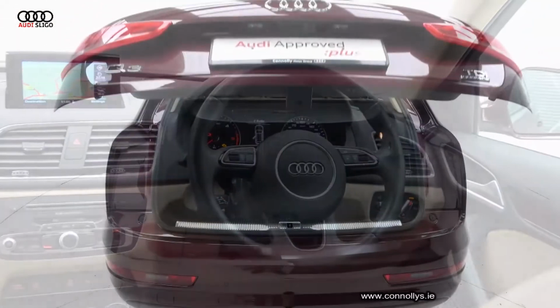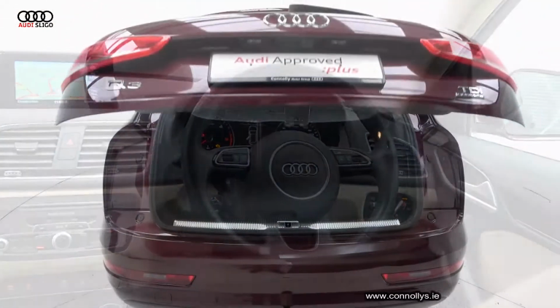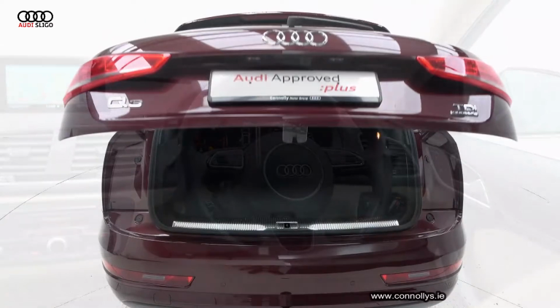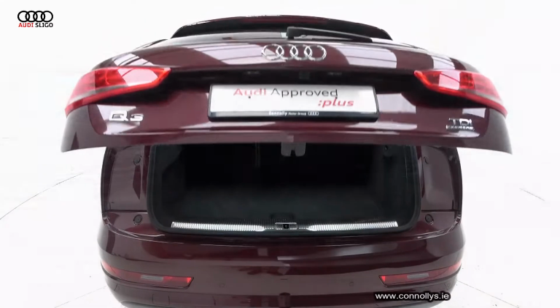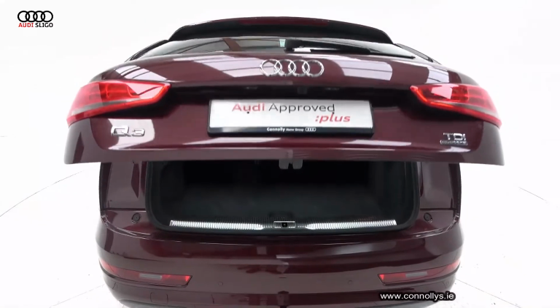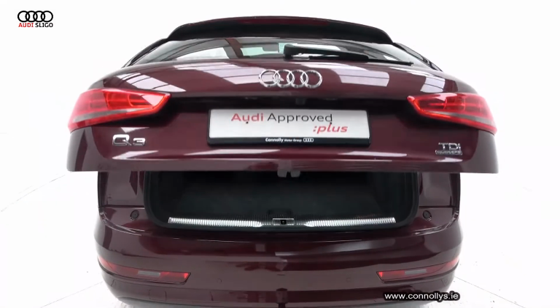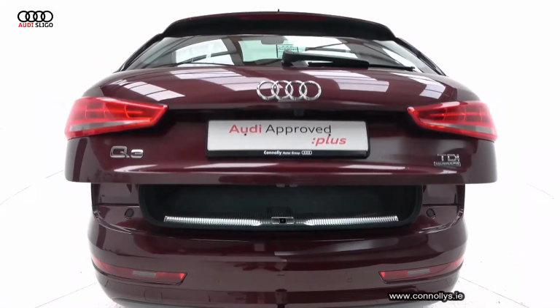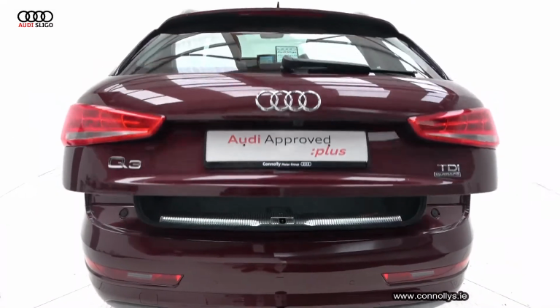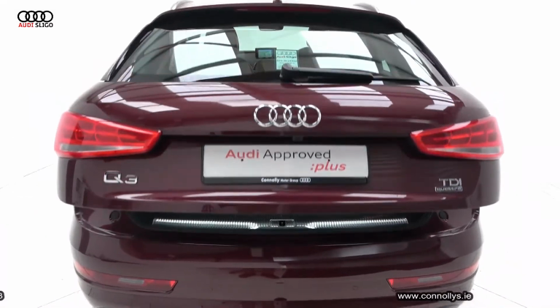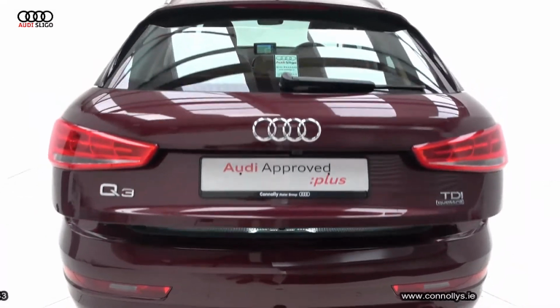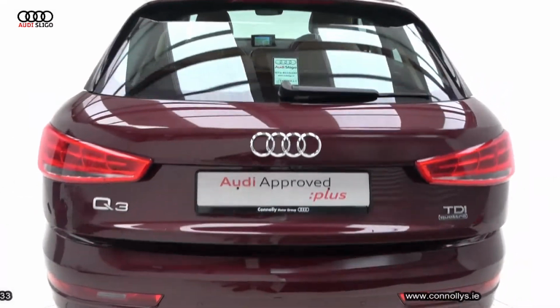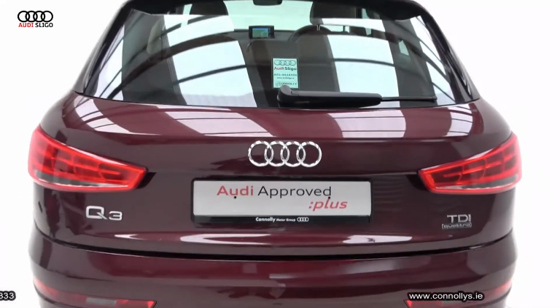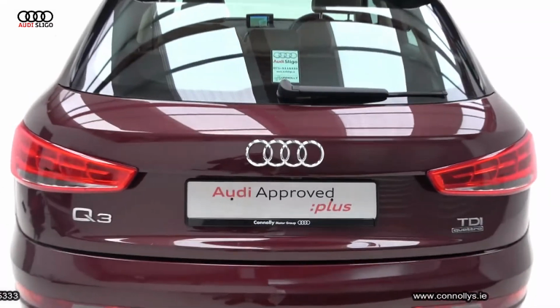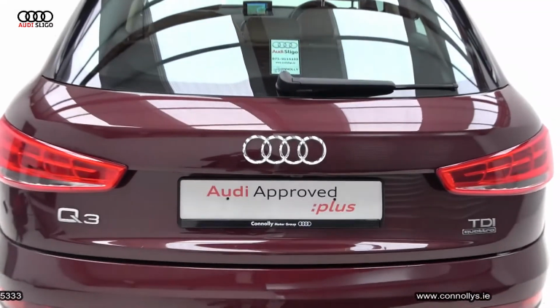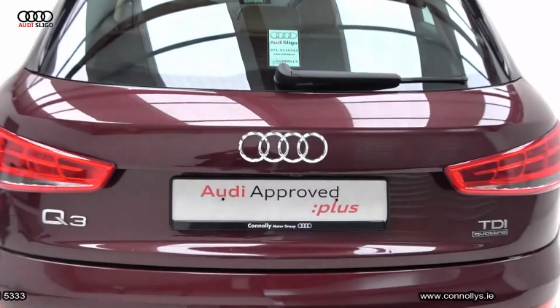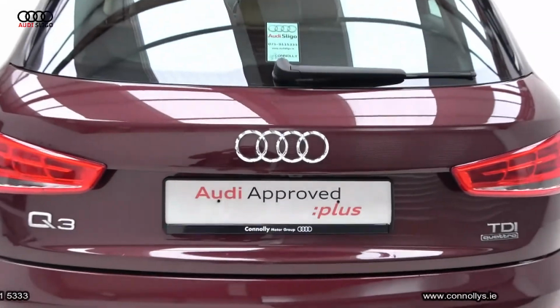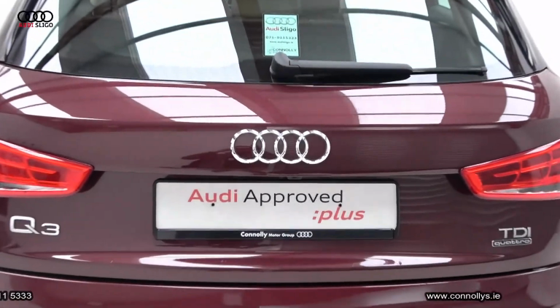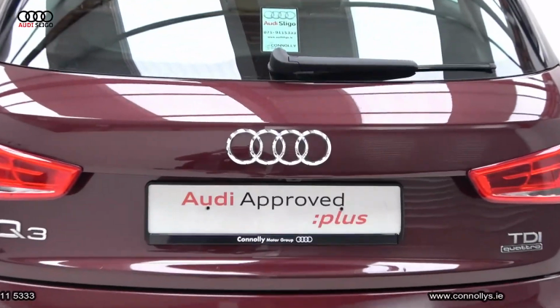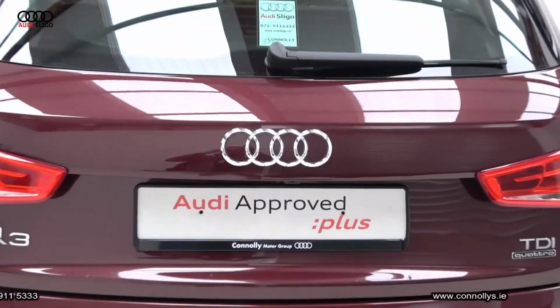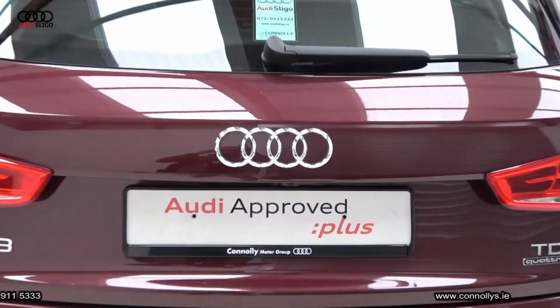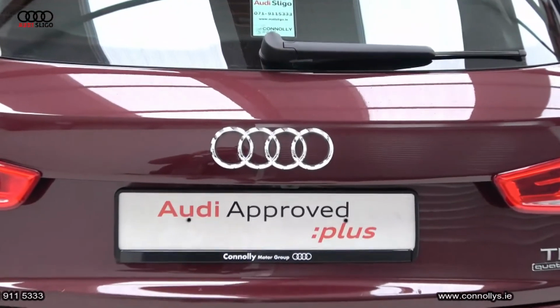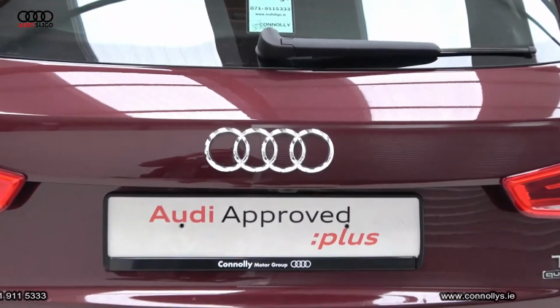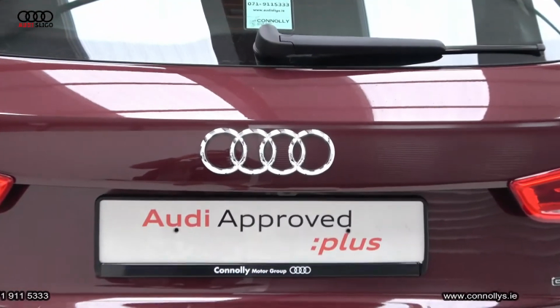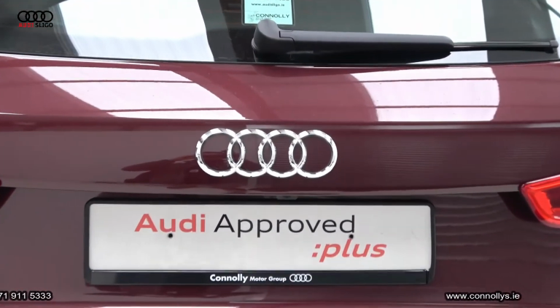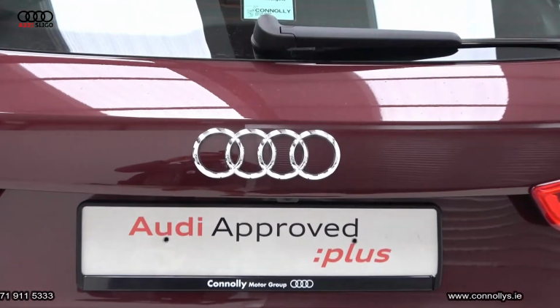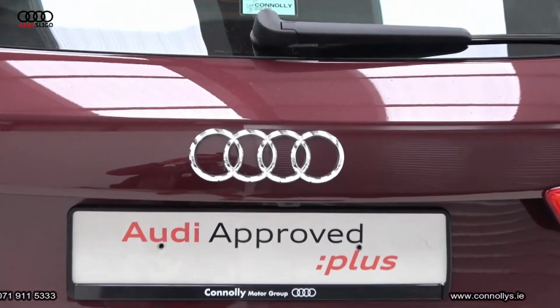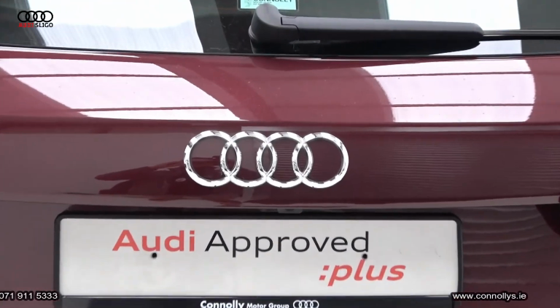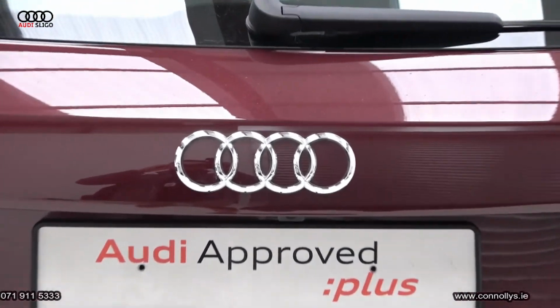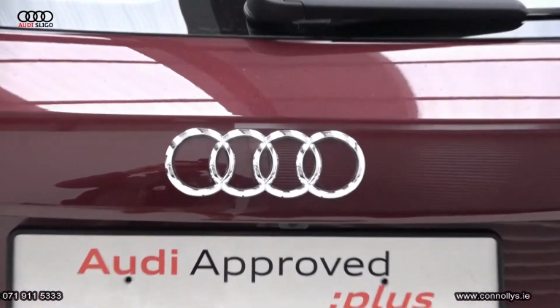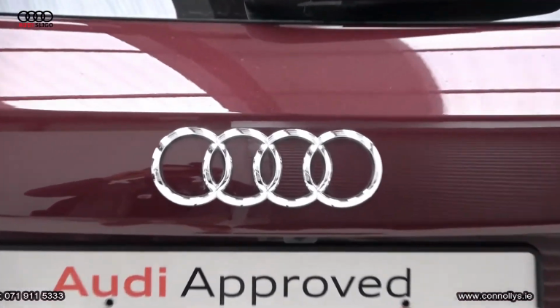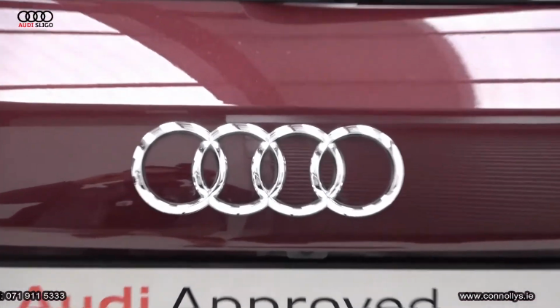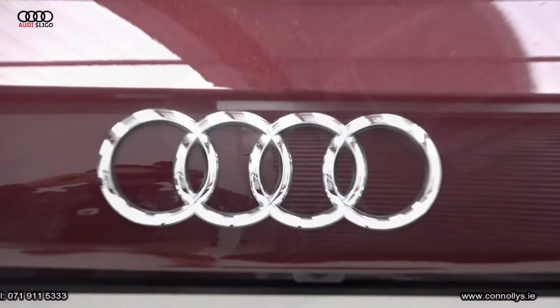For further details or to arrange a test drive, please call our sales team on 071-91-515333.